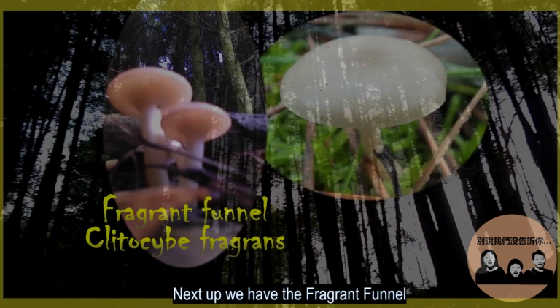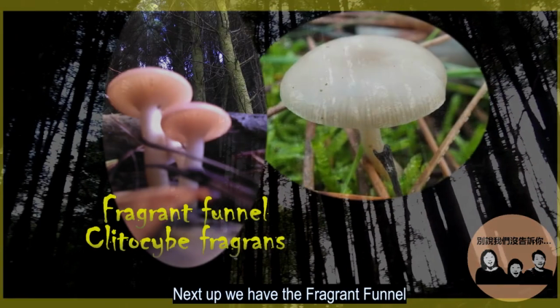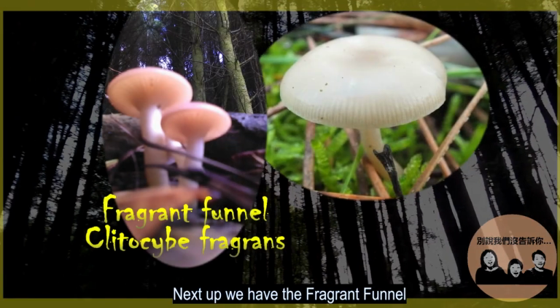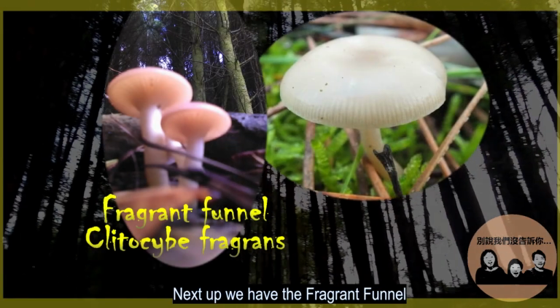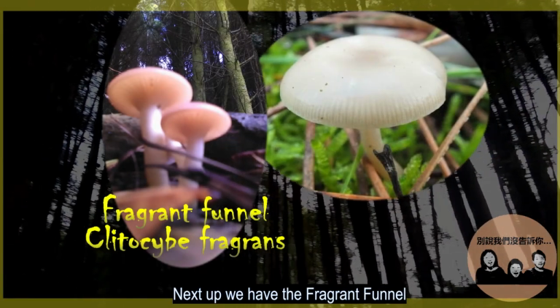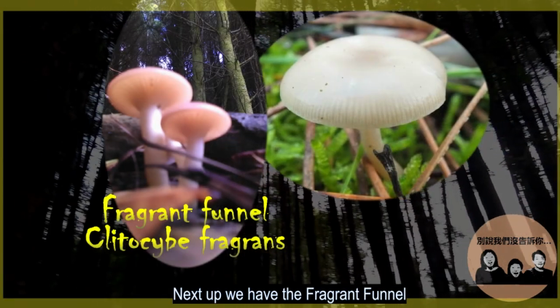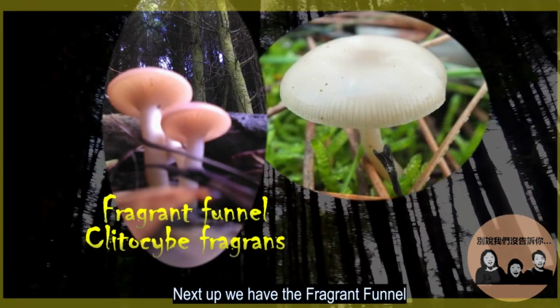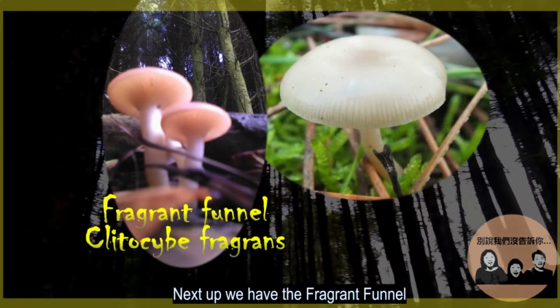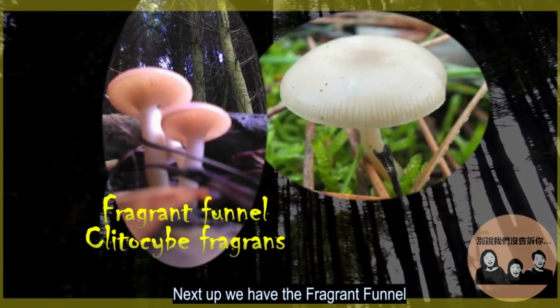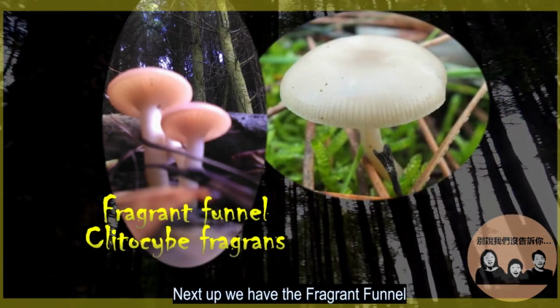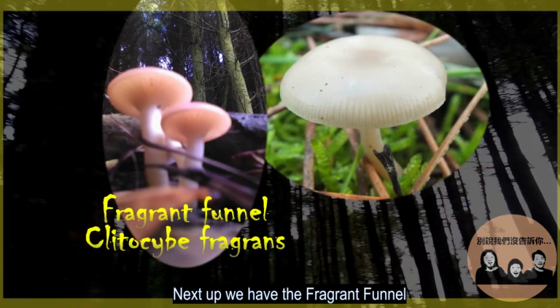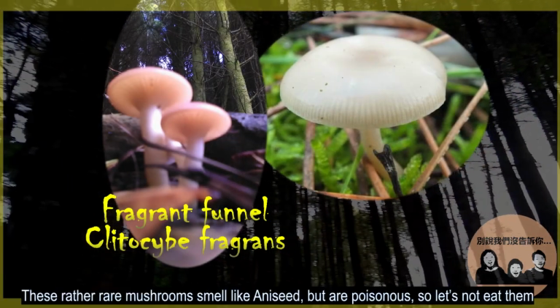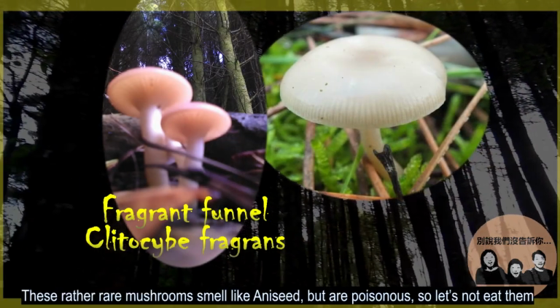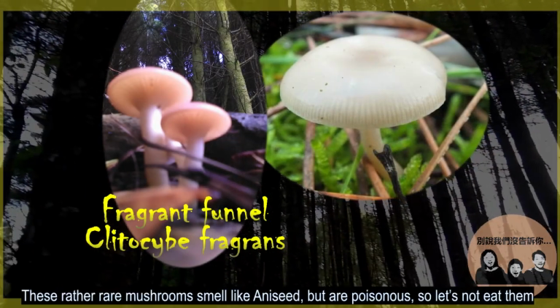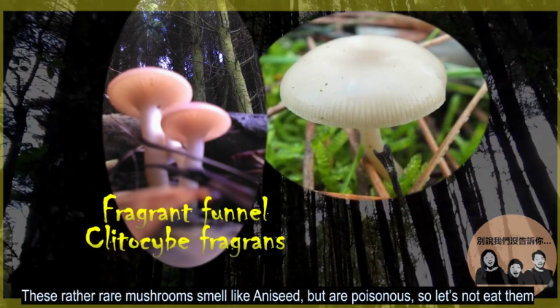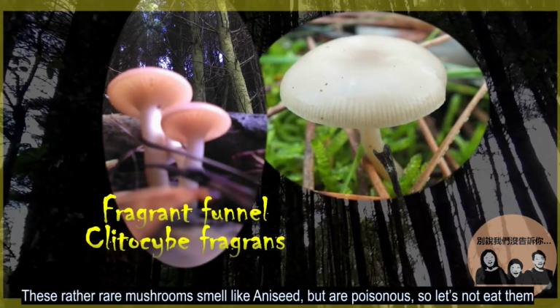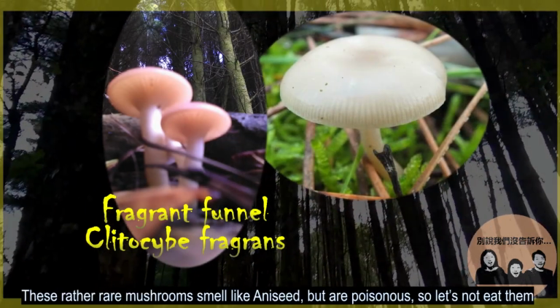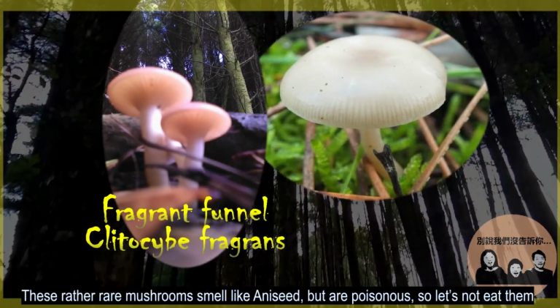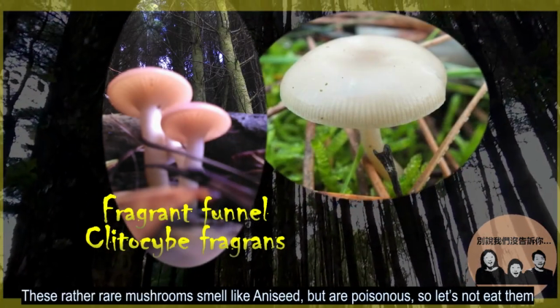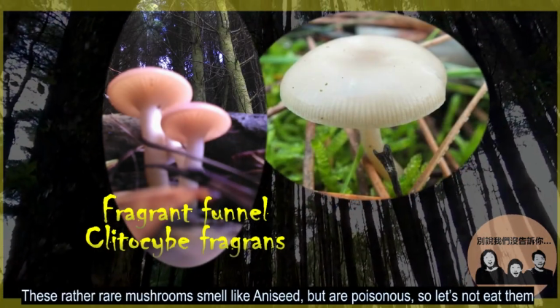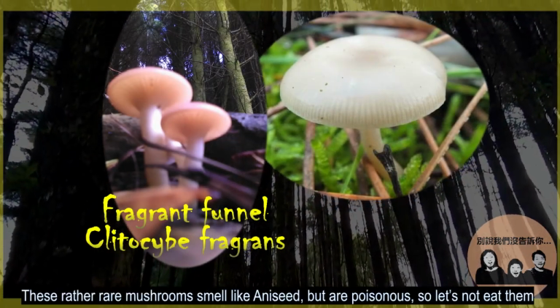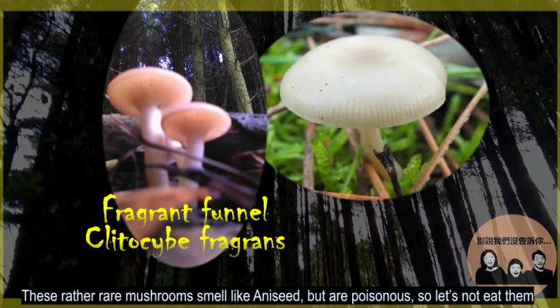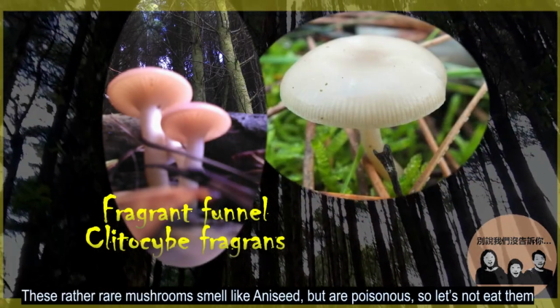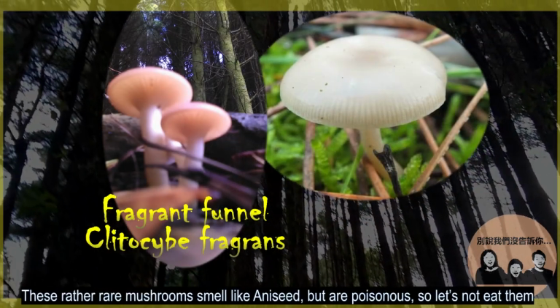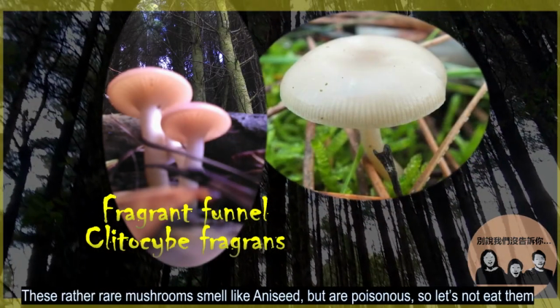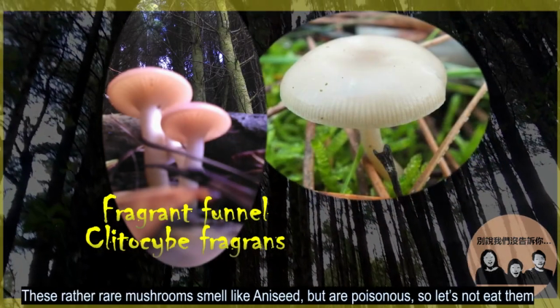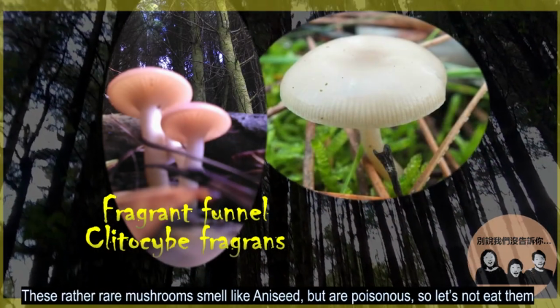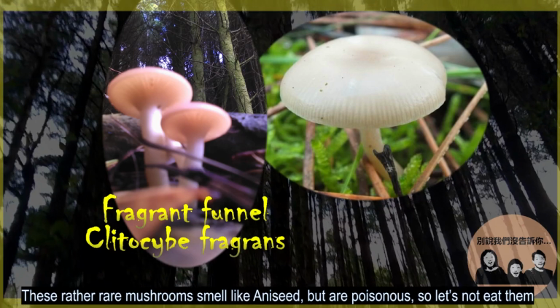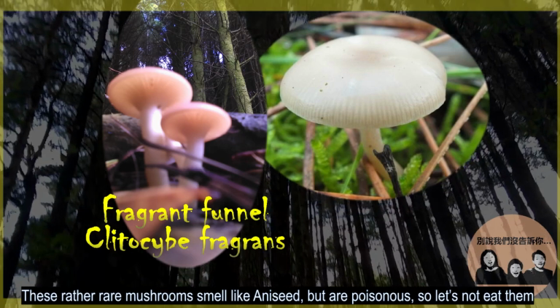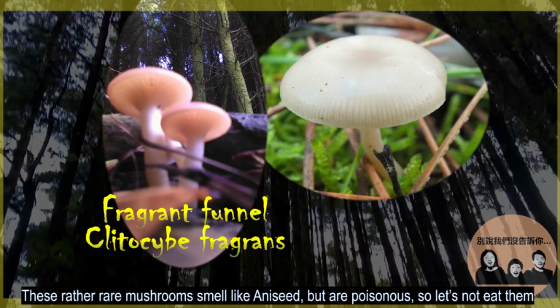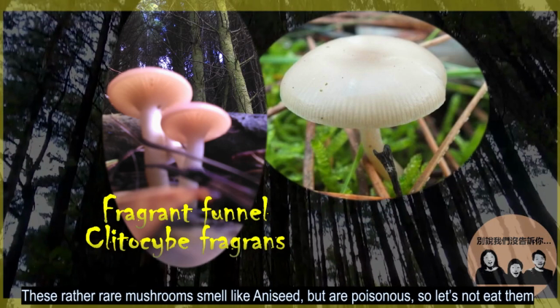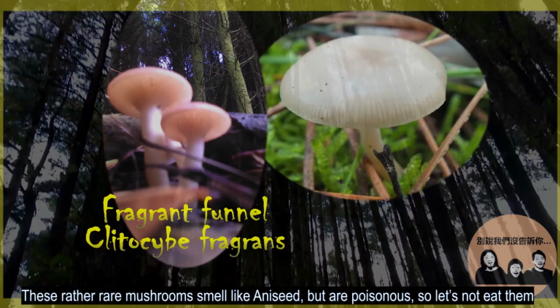Next up, we have the fragrant funnel. These rather rare mushrooms smell like anise, but are poisonous, so let's not eat them.